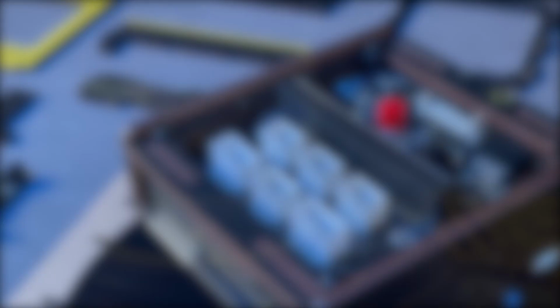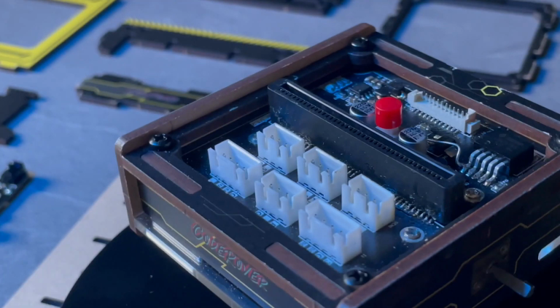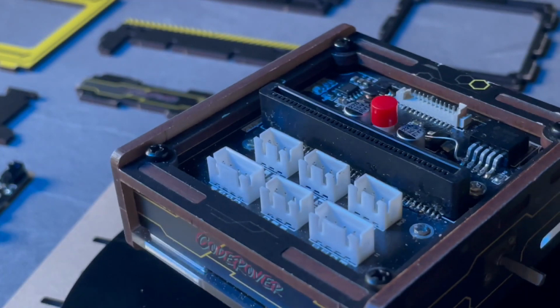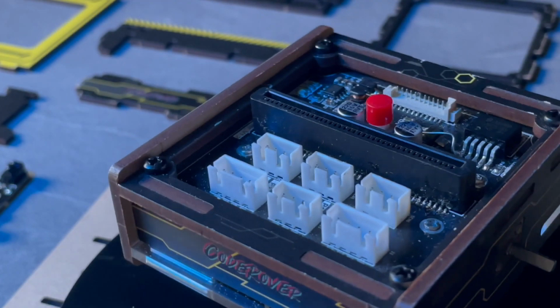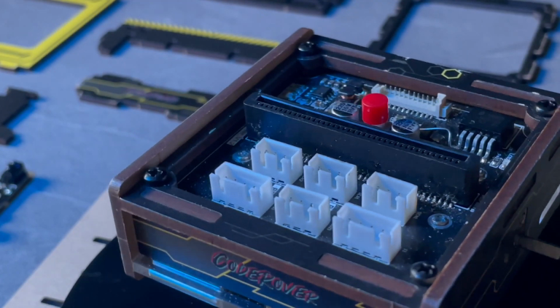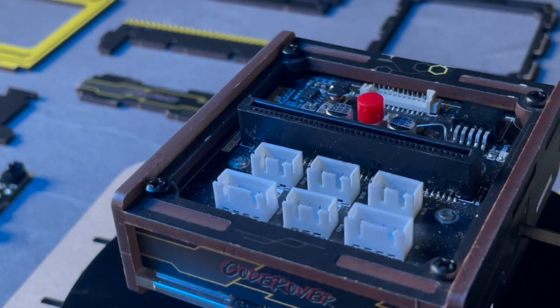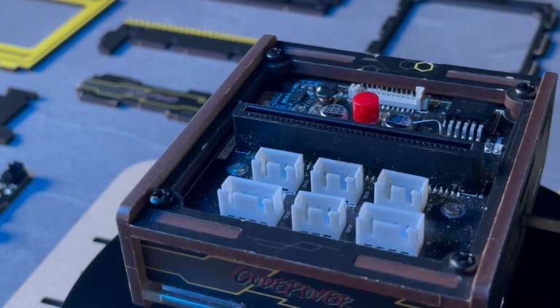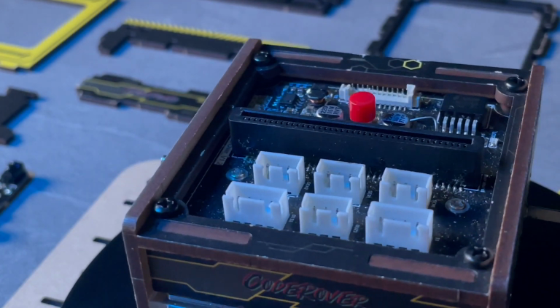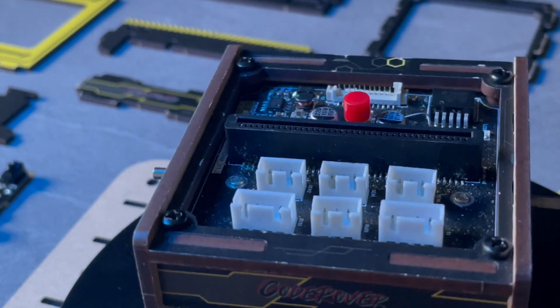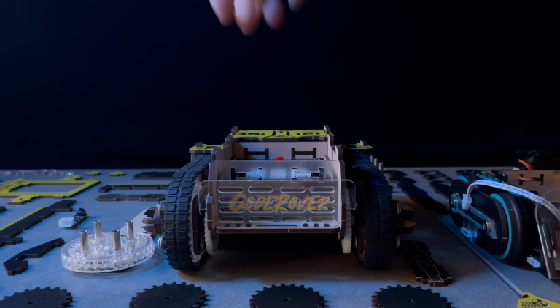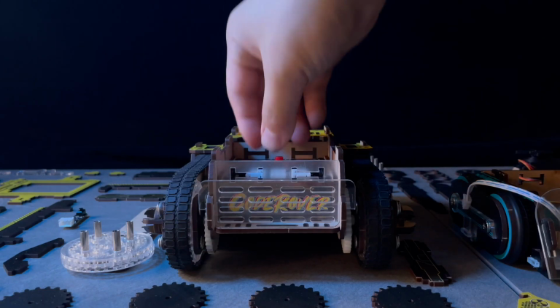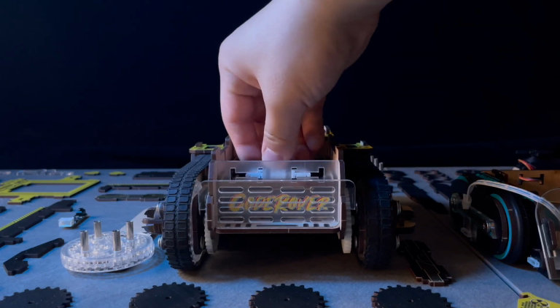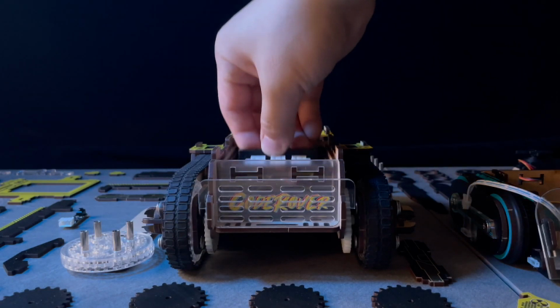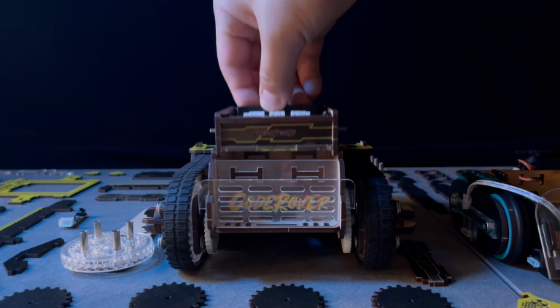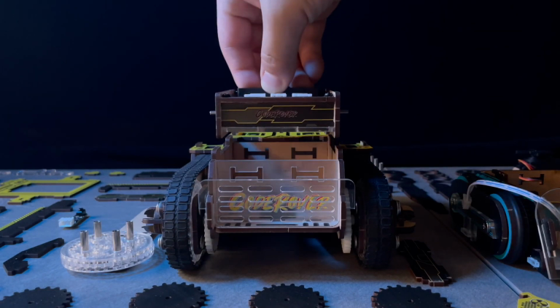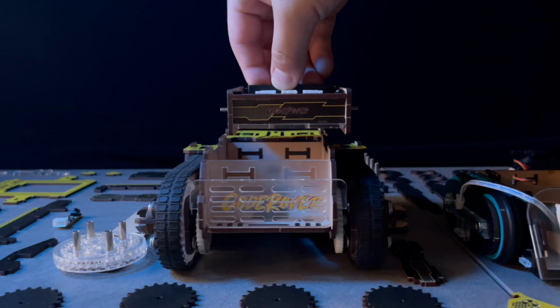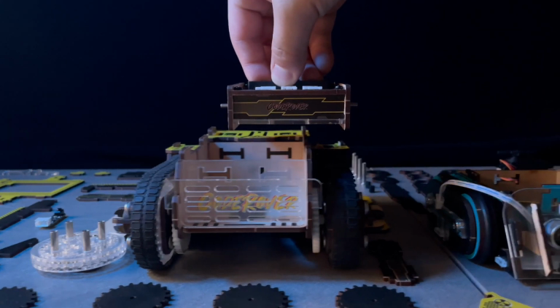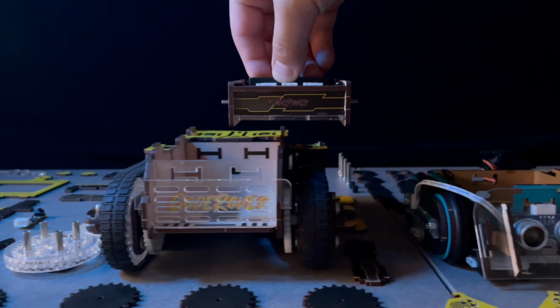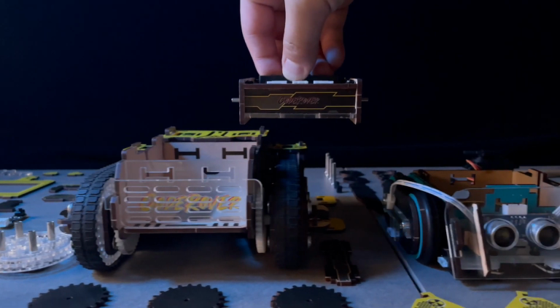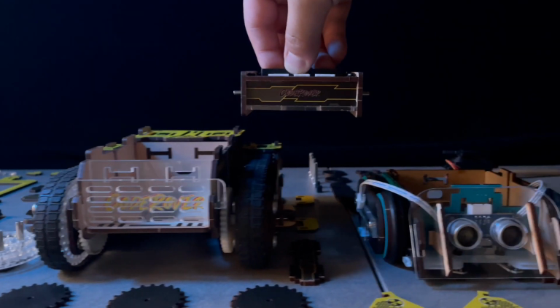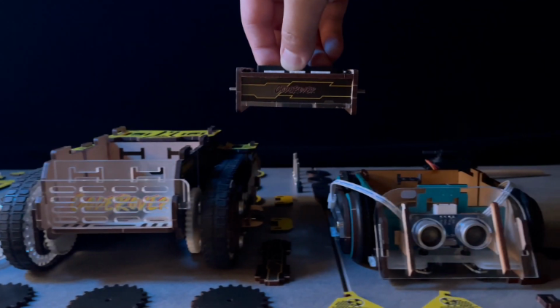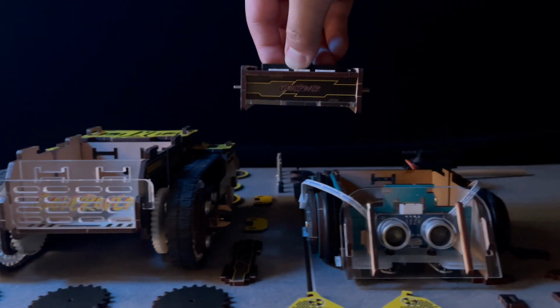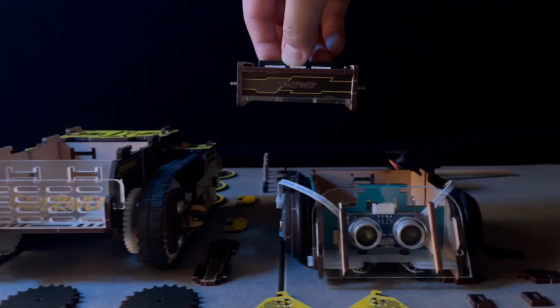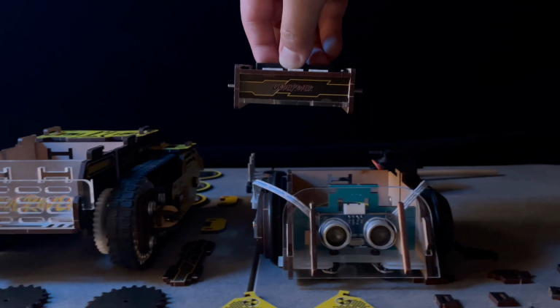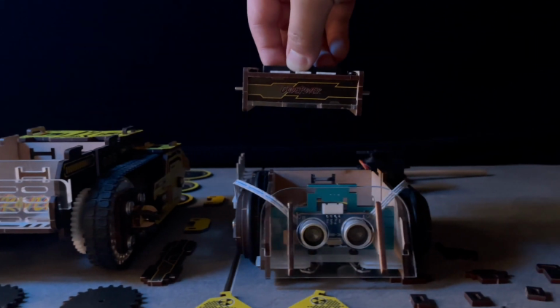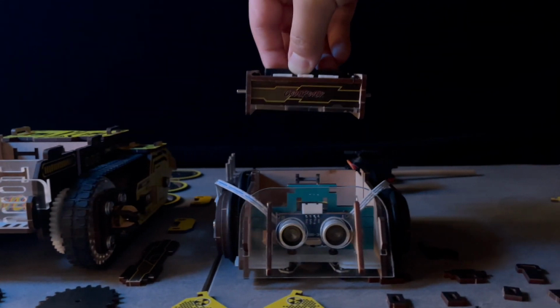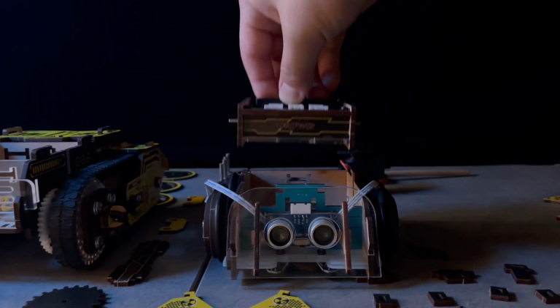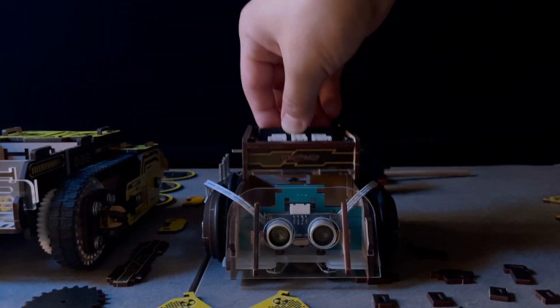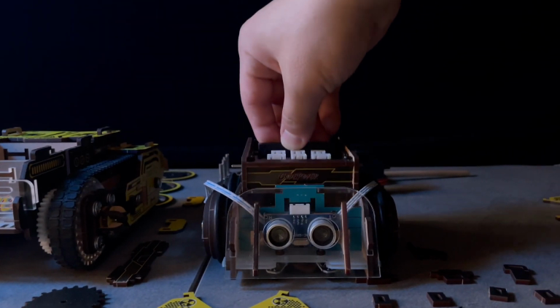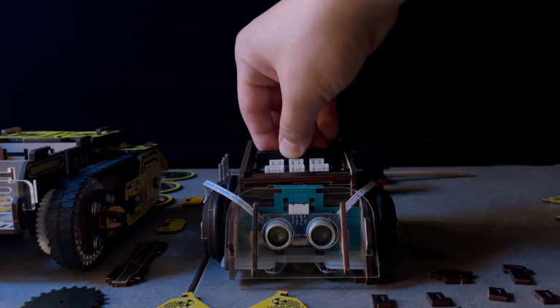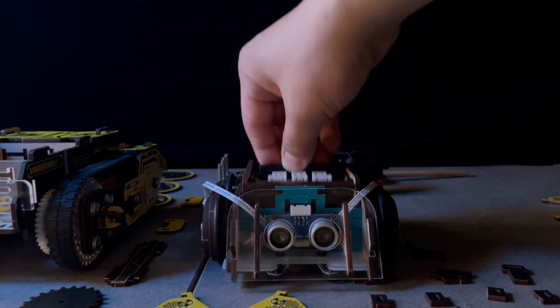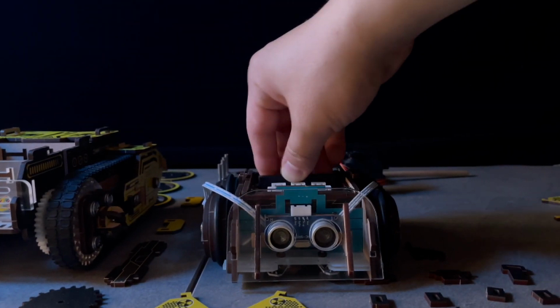CoderOver is powered by CoderOver Core, which is designed to be removable so that you can swap it between off-road and sumo modes.